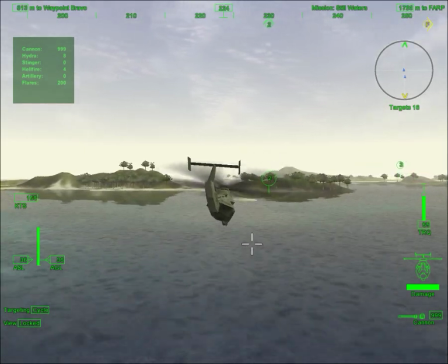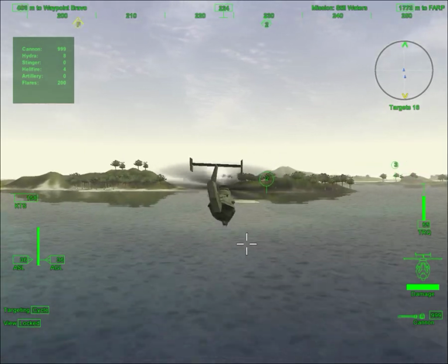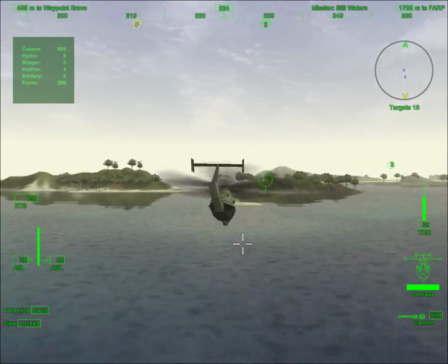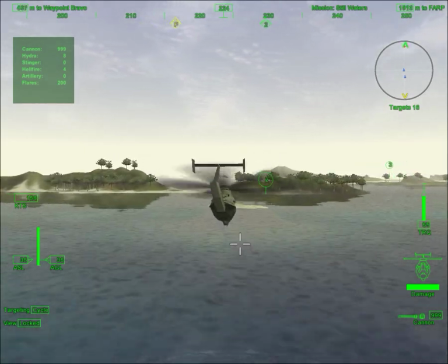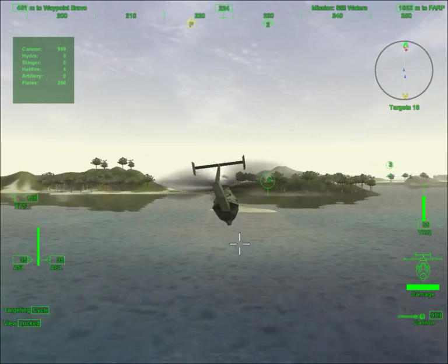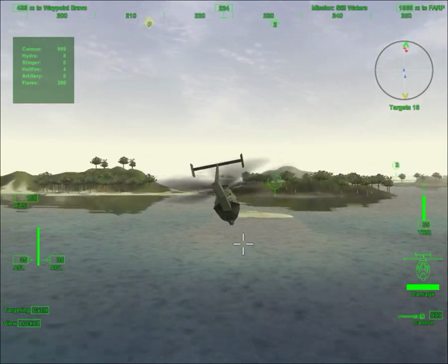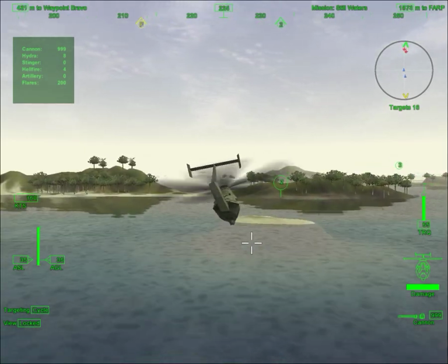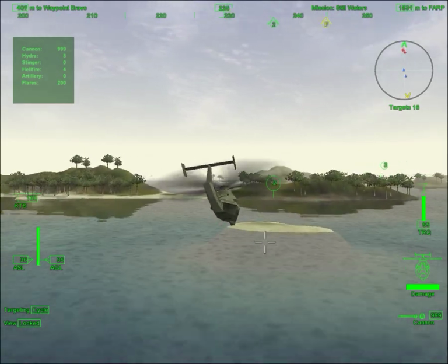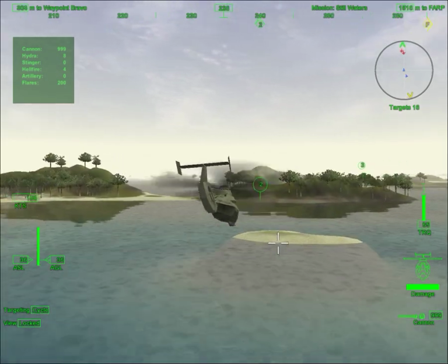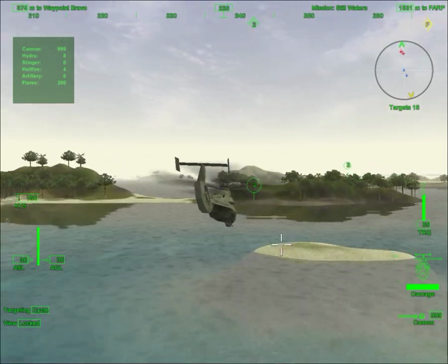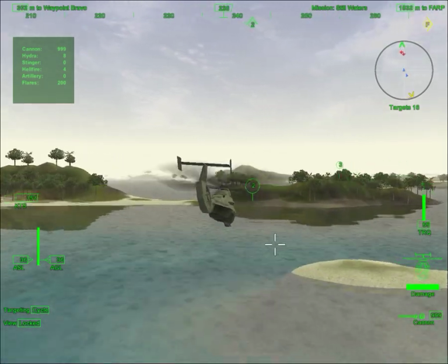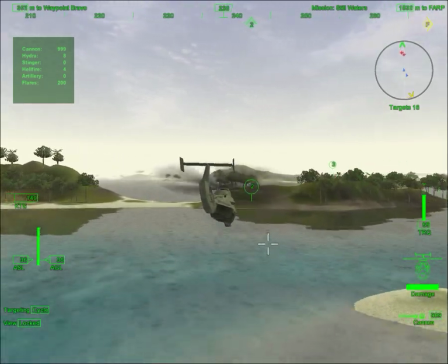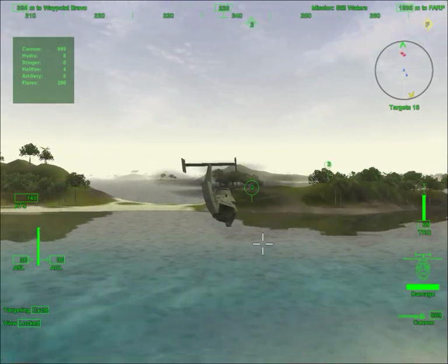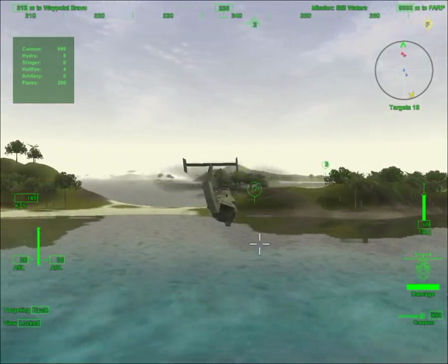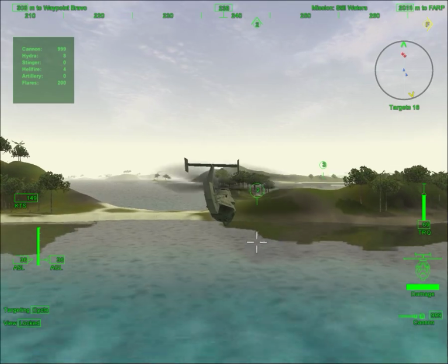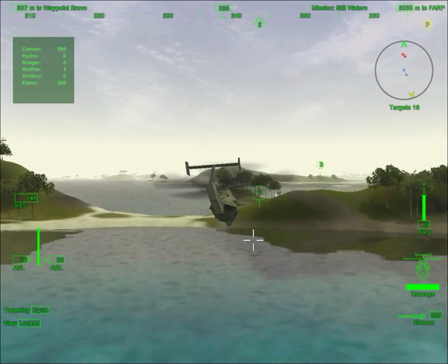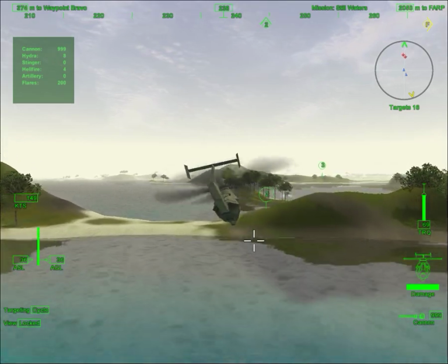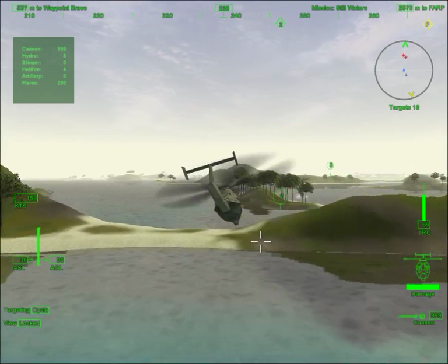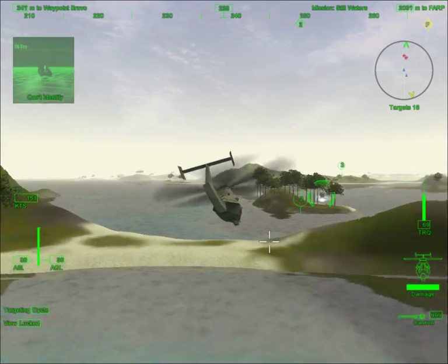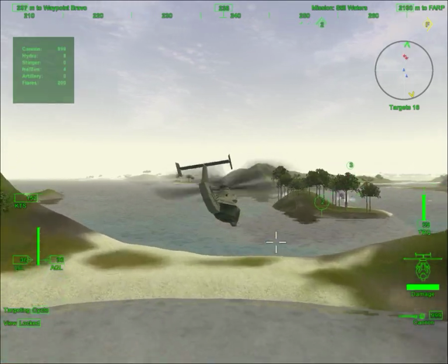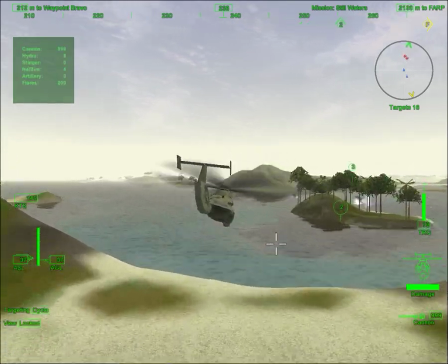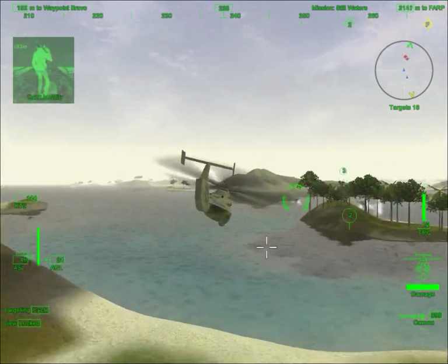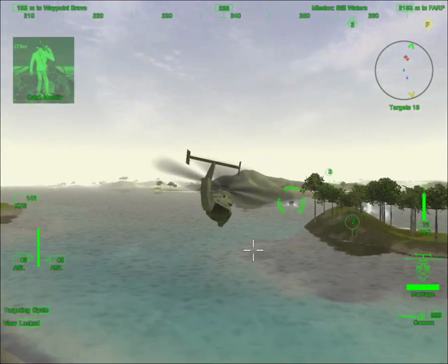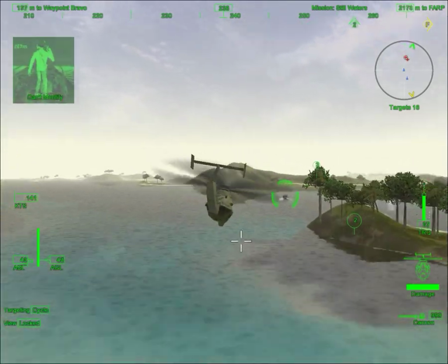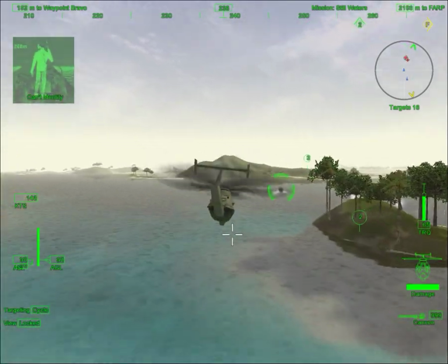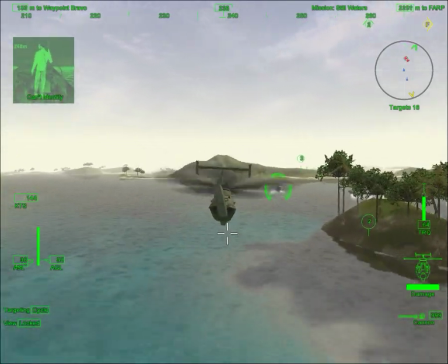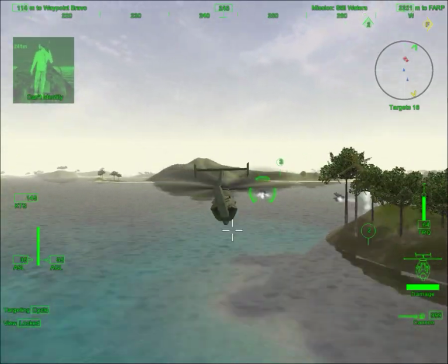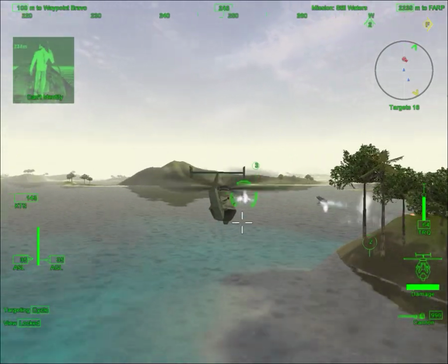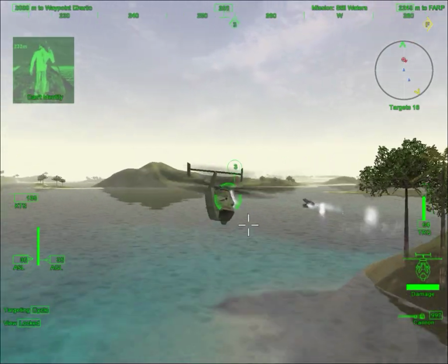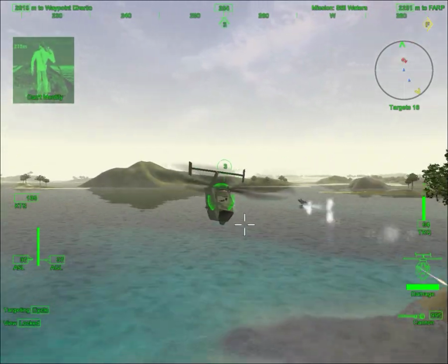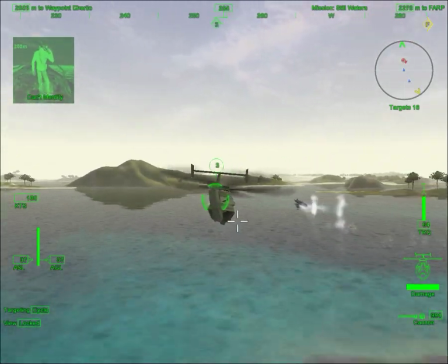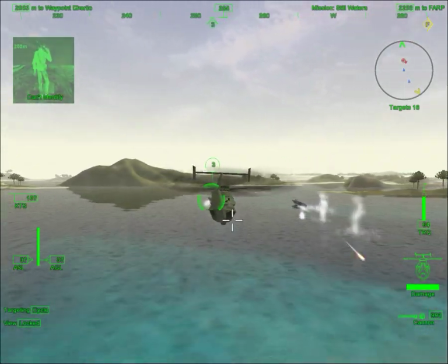I've got a couple boats in range. Civilian types, but I see weapons. Looks like our pirates. Copy Griffin 2-6. Eliminate all resistance.